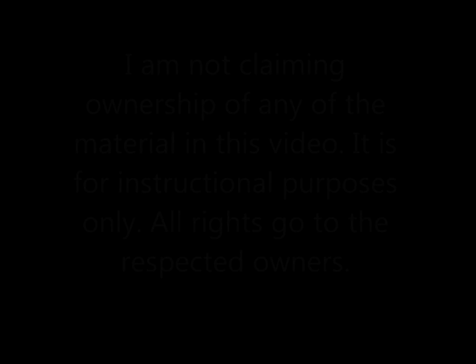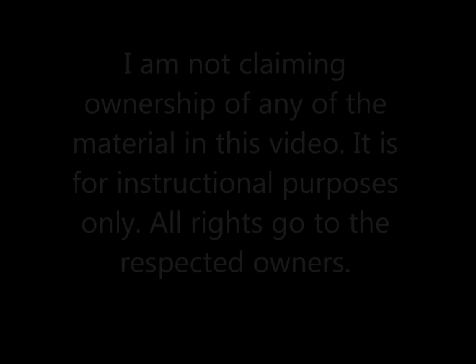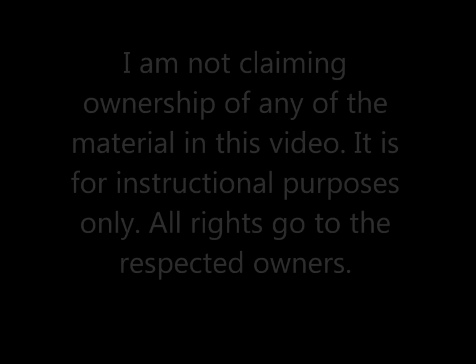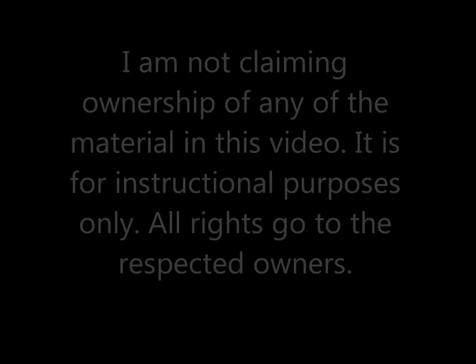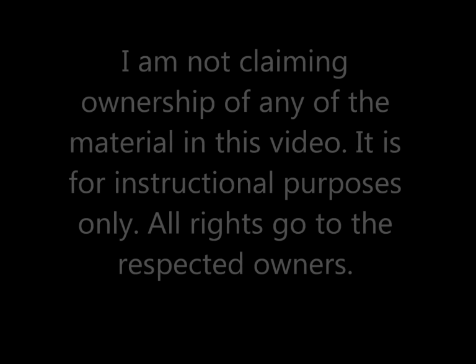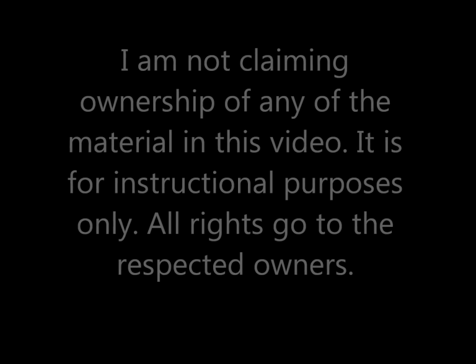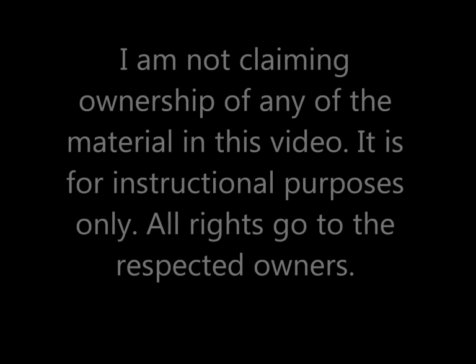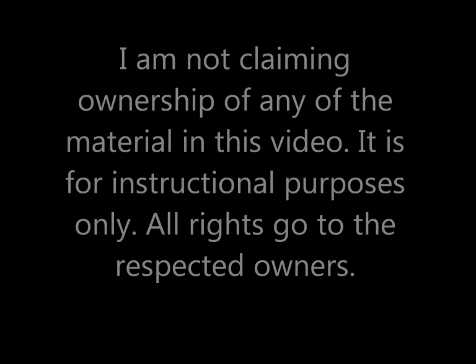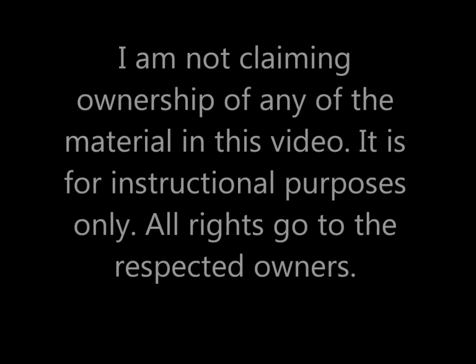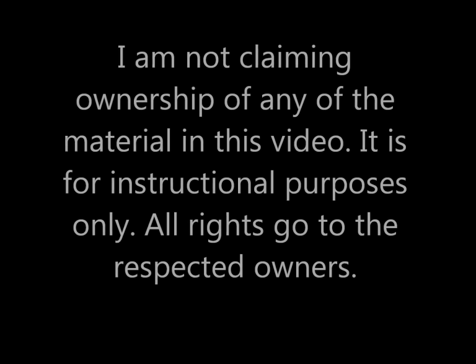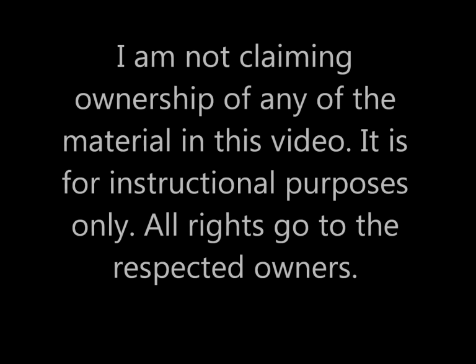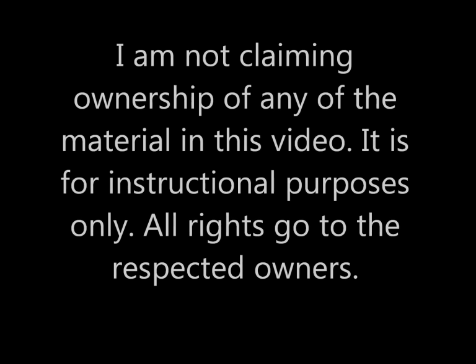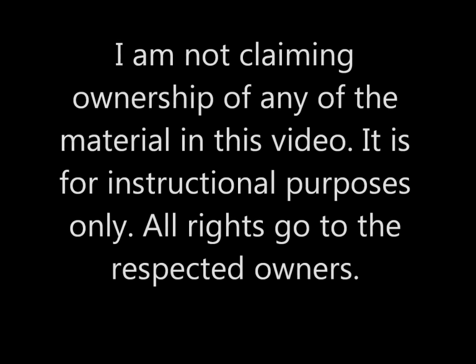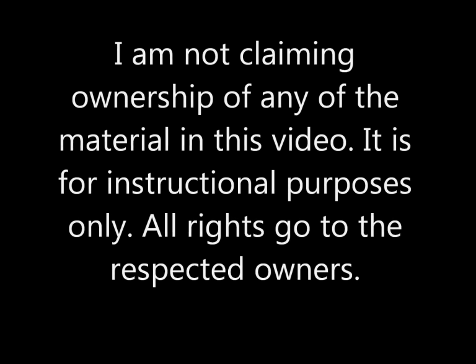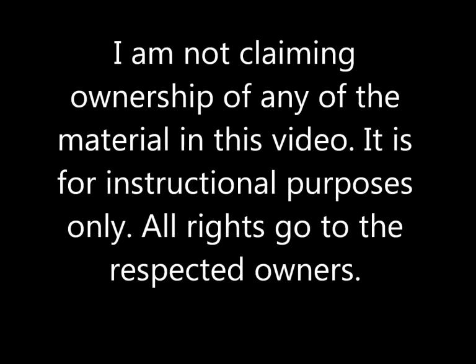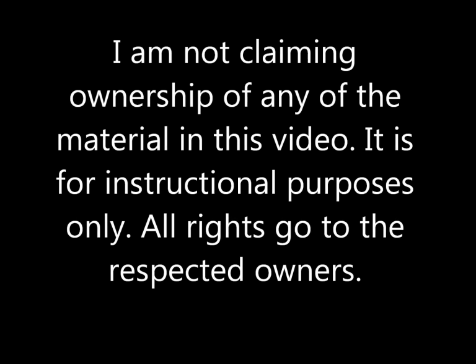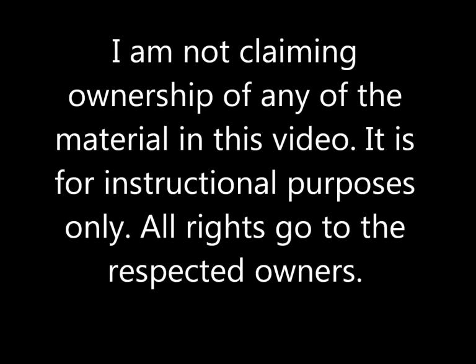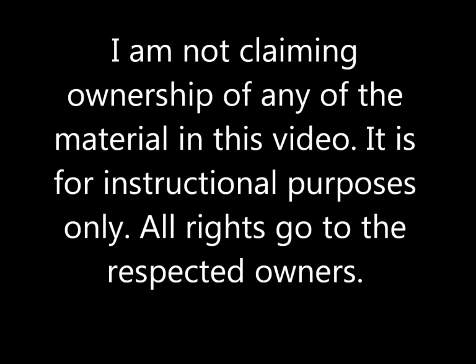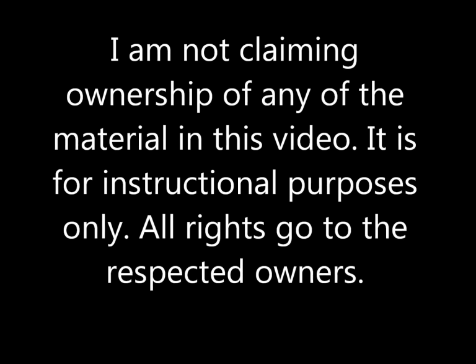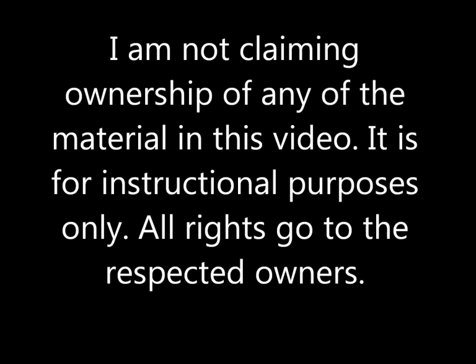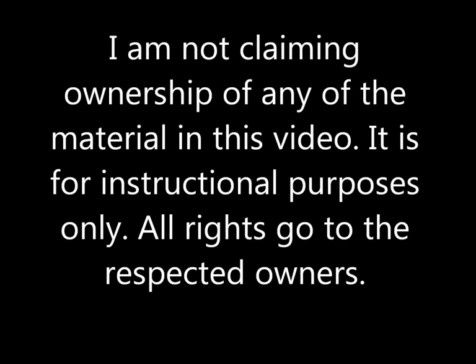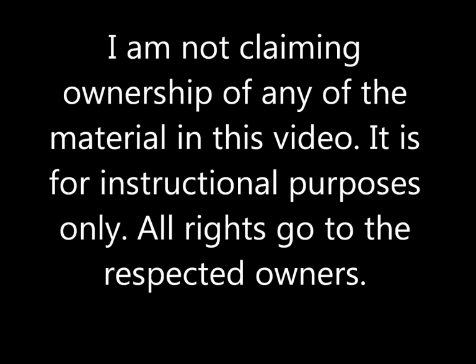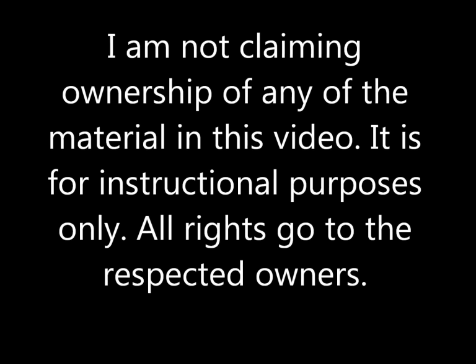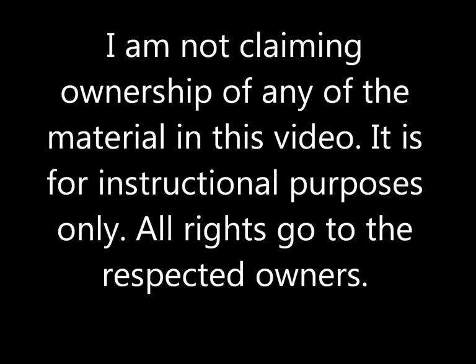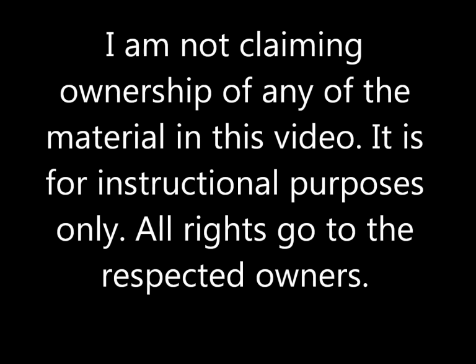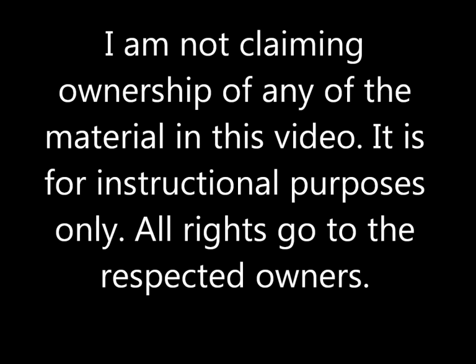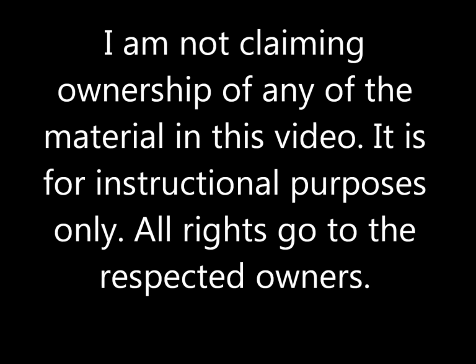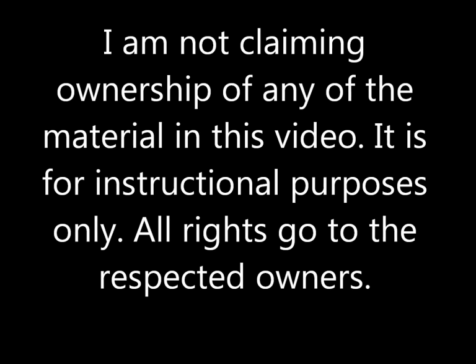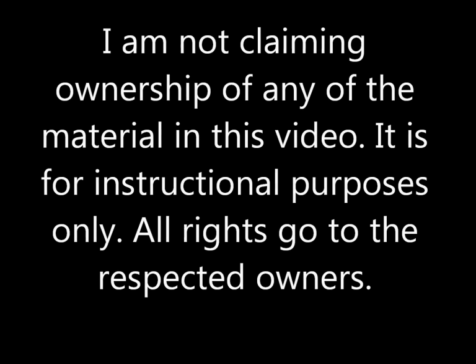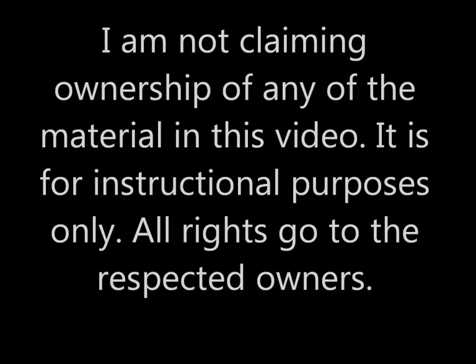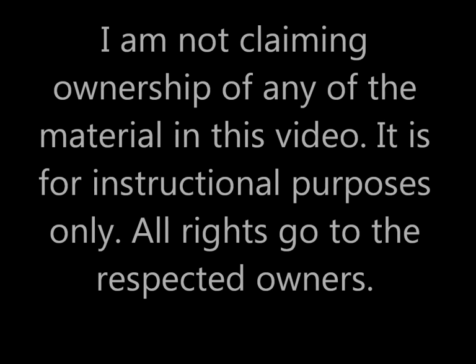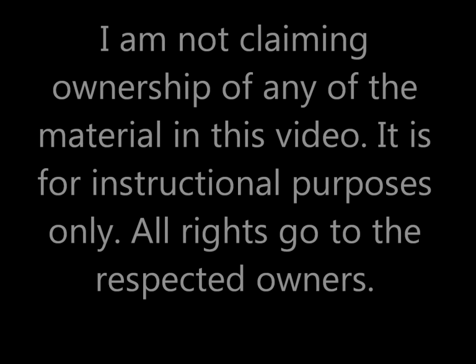I'm not claiming ownership of any of the material in this video. It is for instructional purposes only. All rights go to their respected owners.